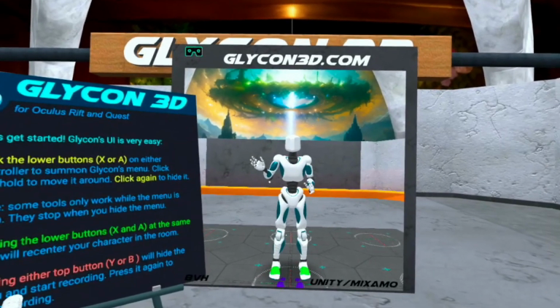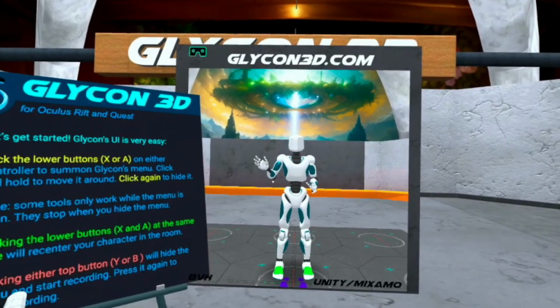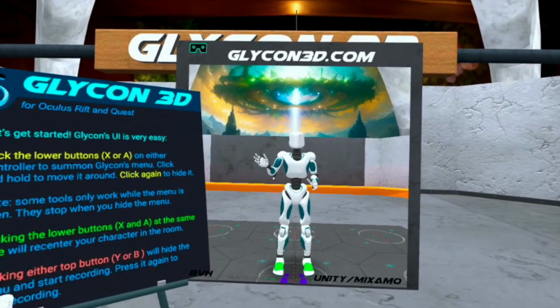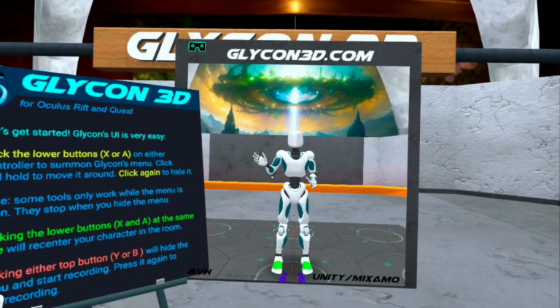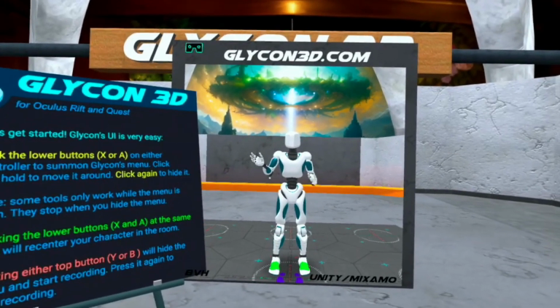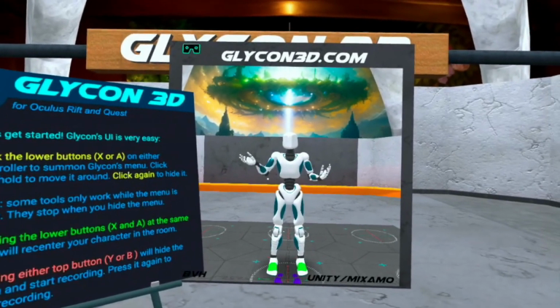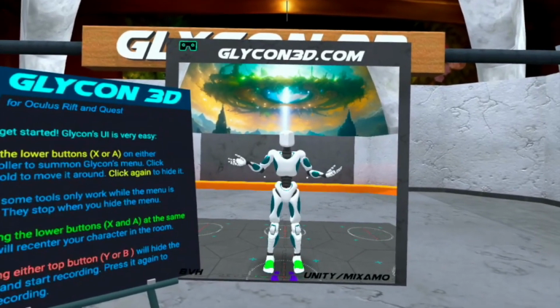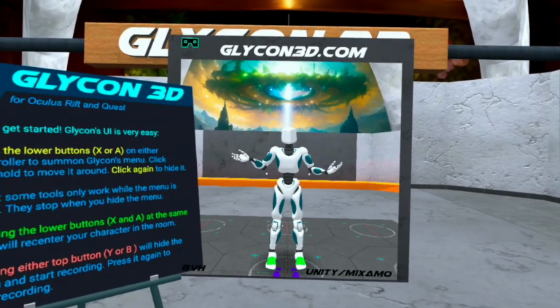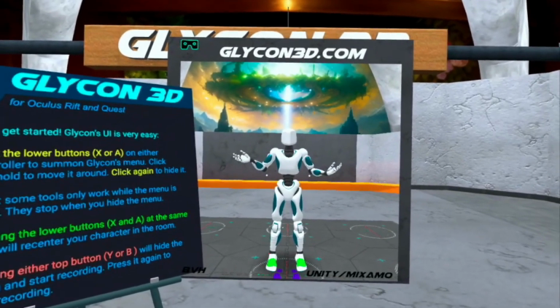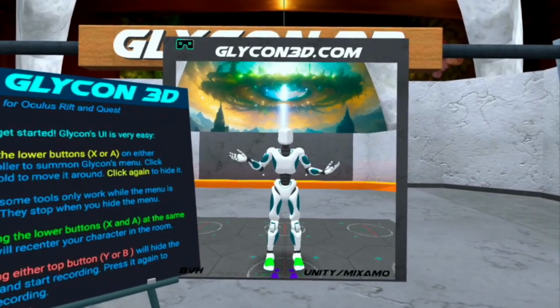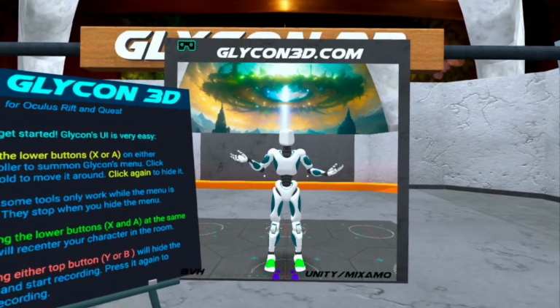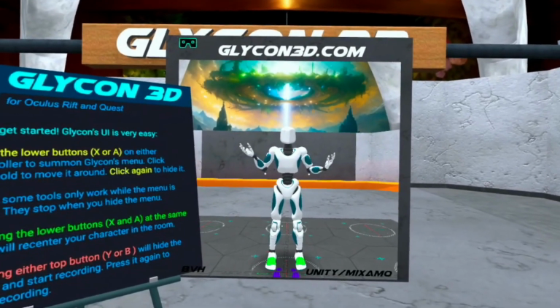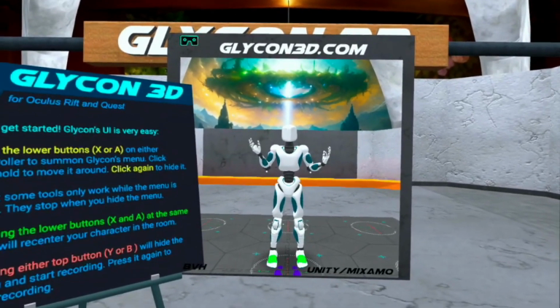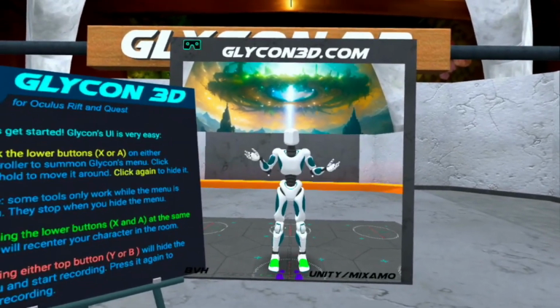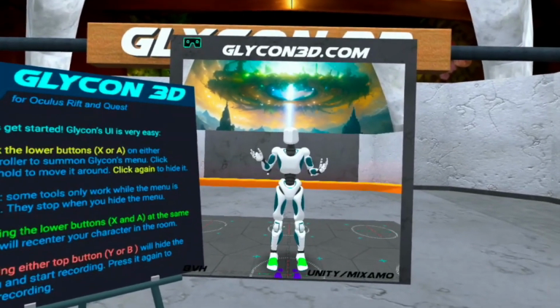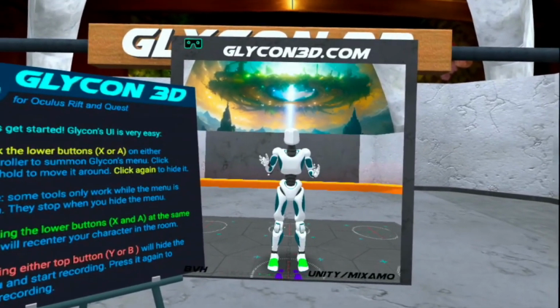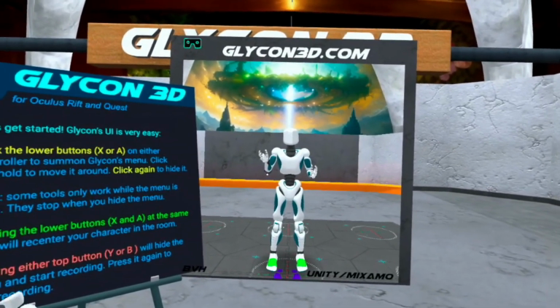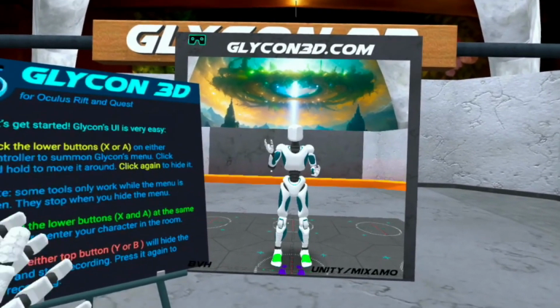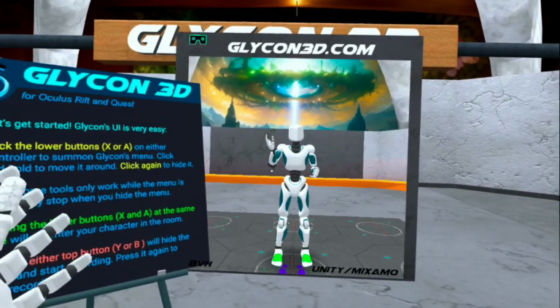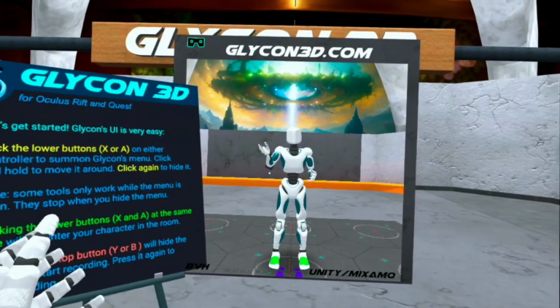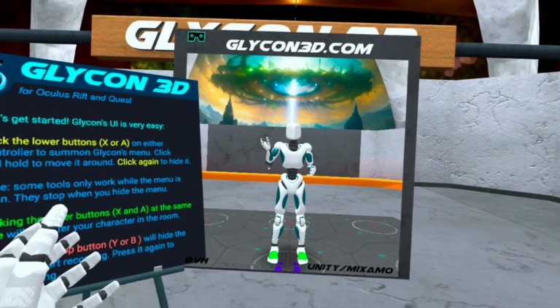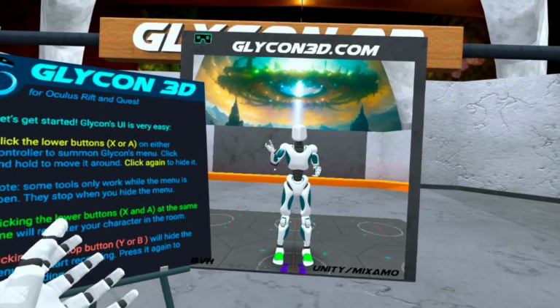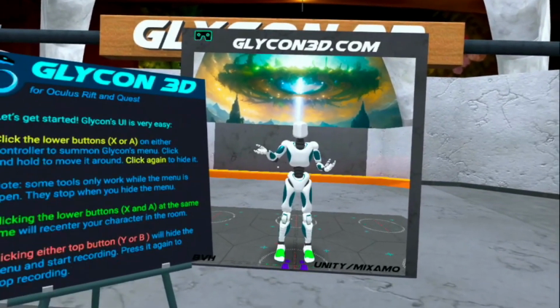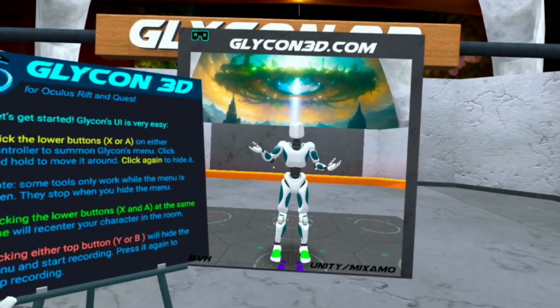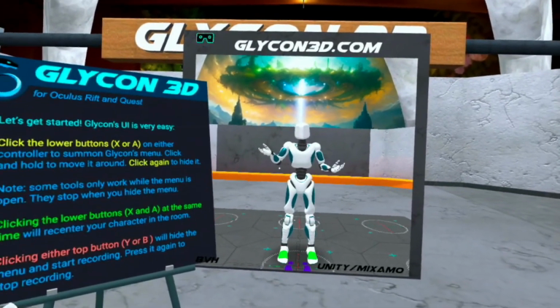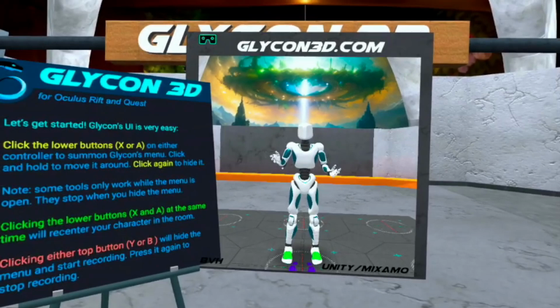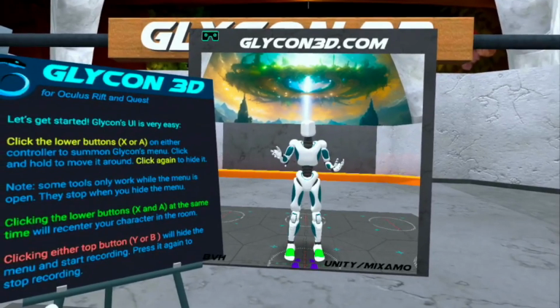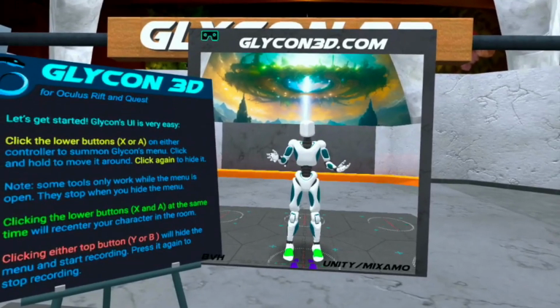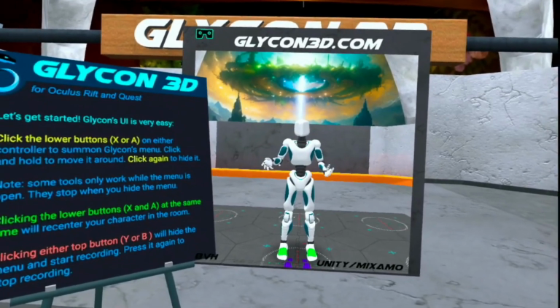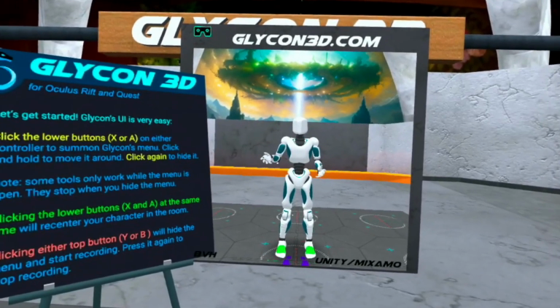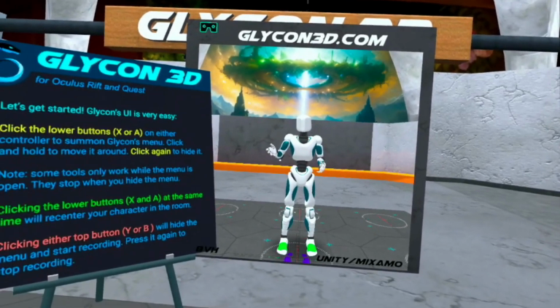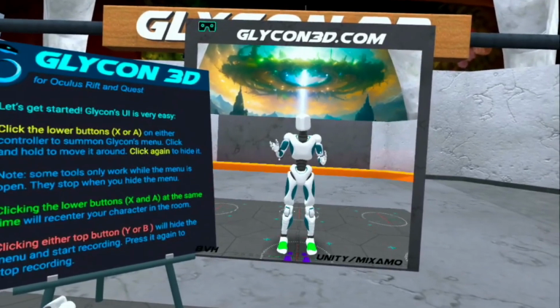Hi, I'm Chilton Webb and this is Glycon. This is the latest version for the Oculus Quest. I want to show you a few Quest-specific features.